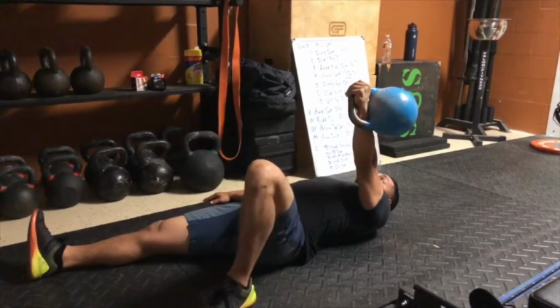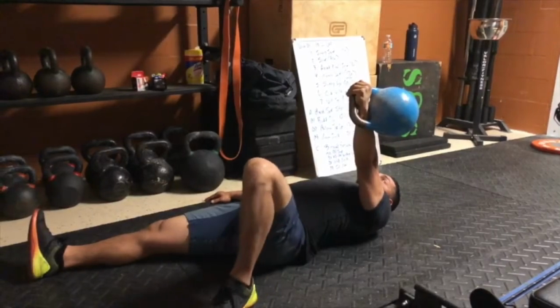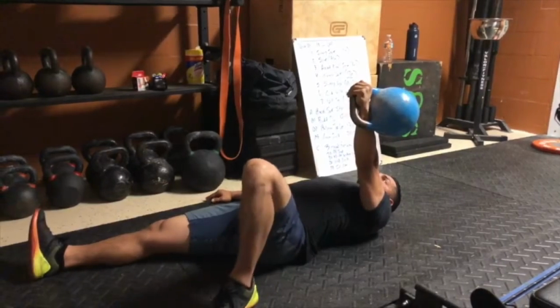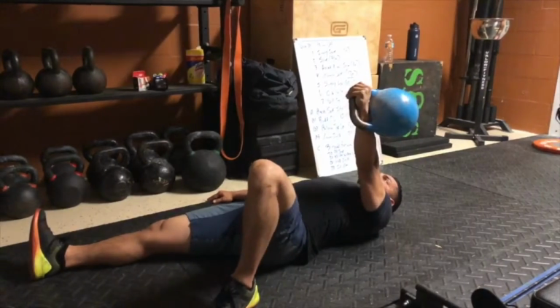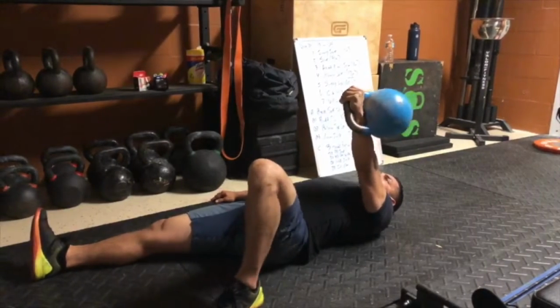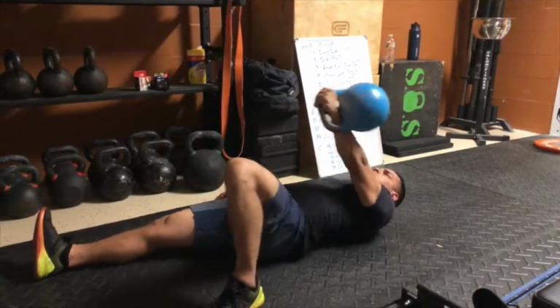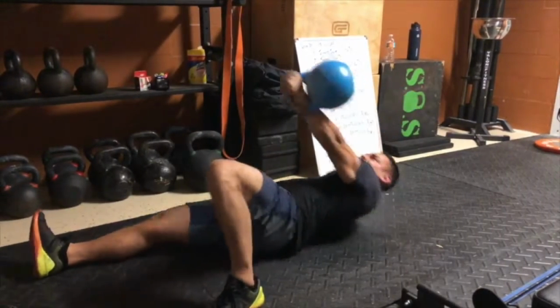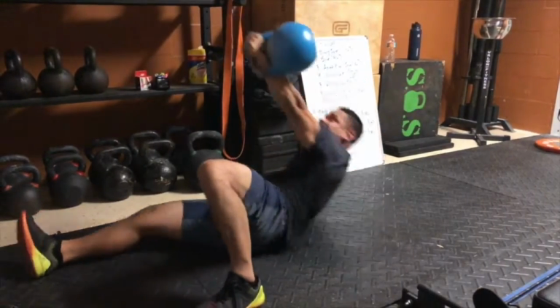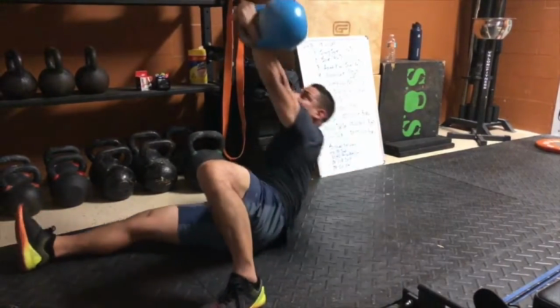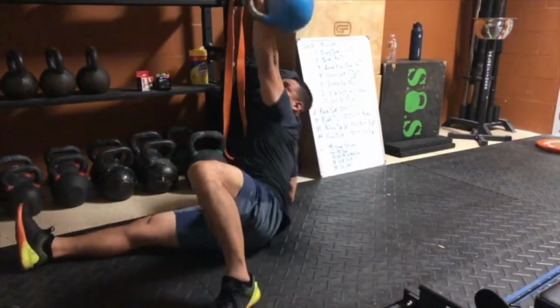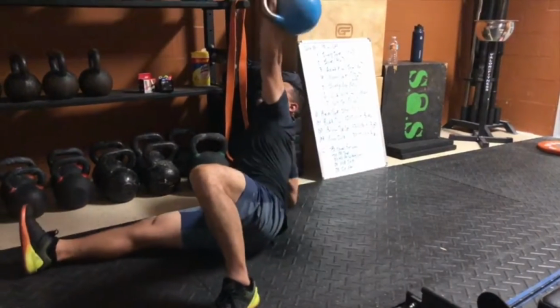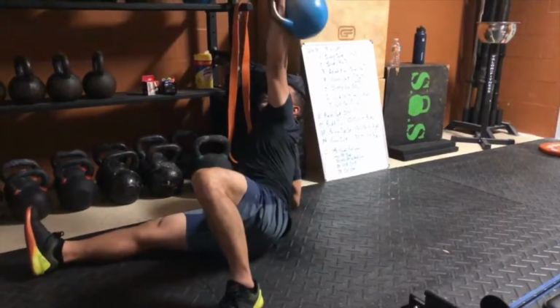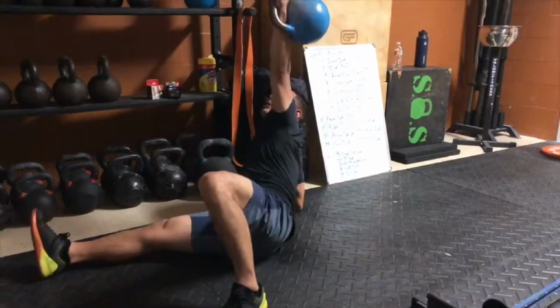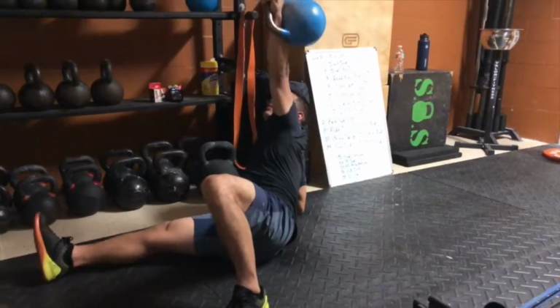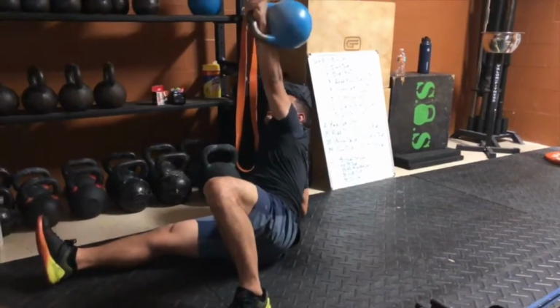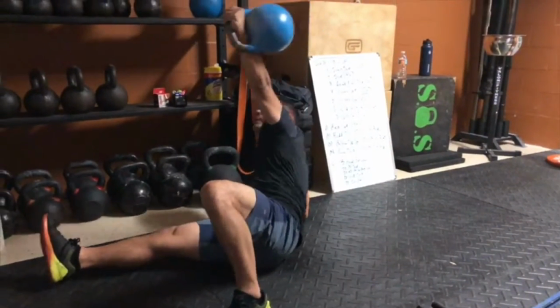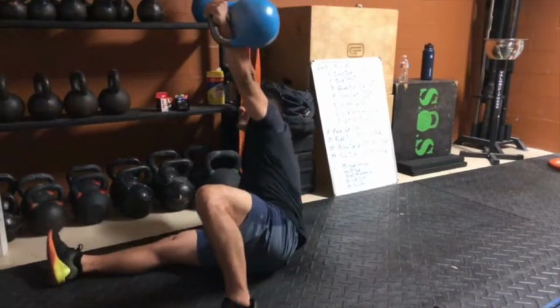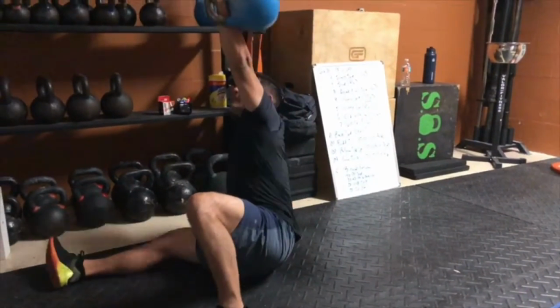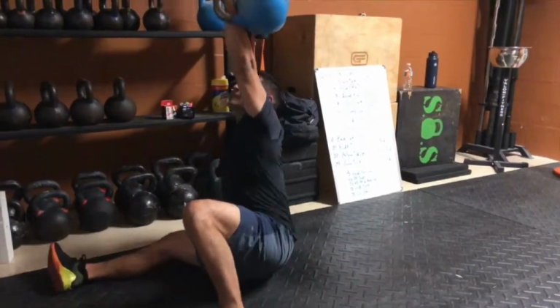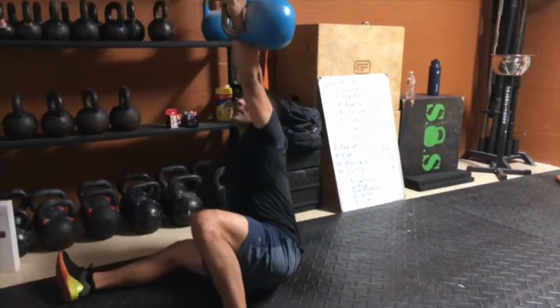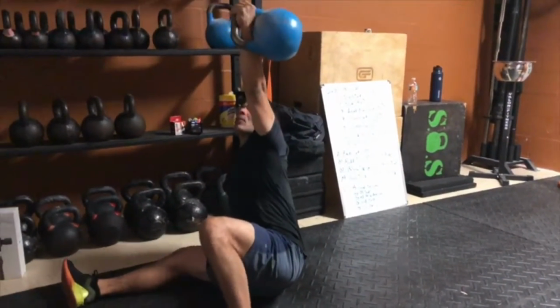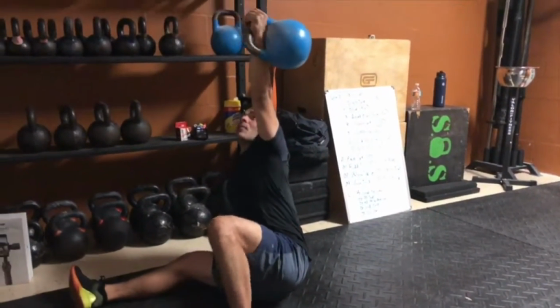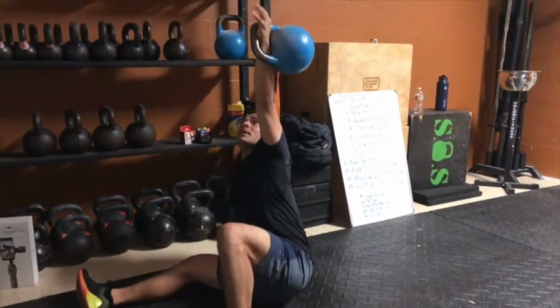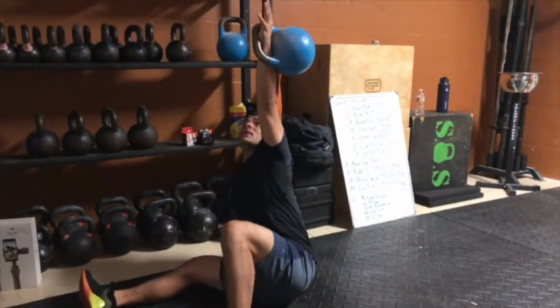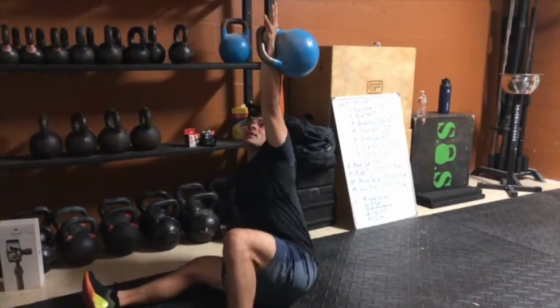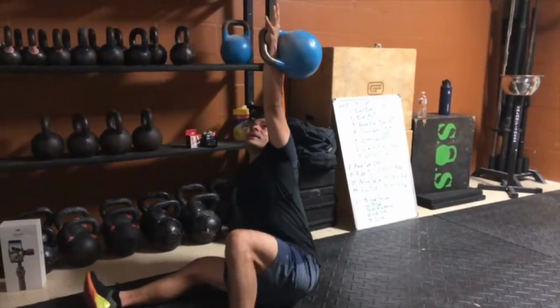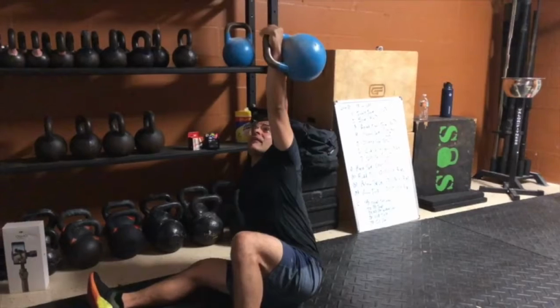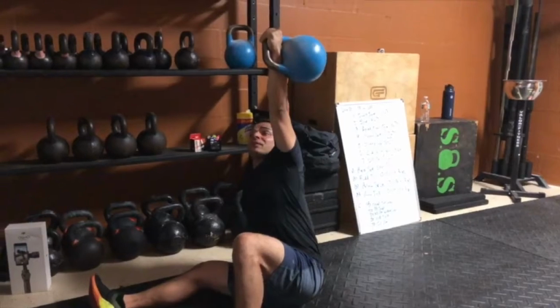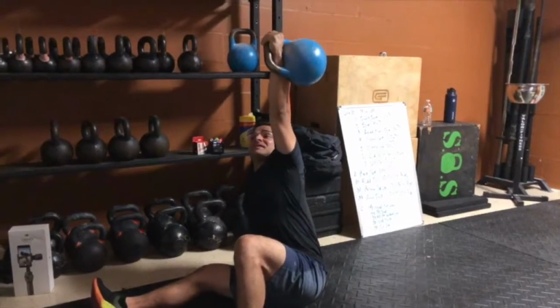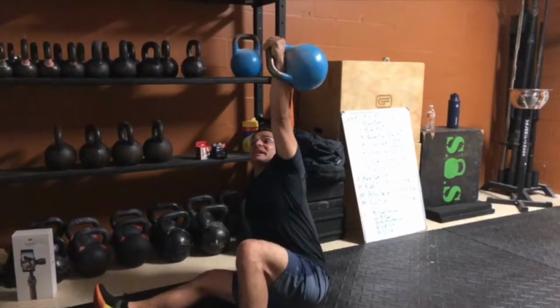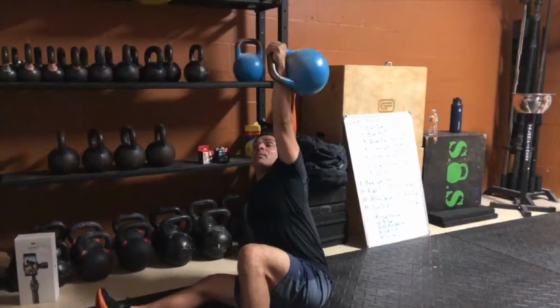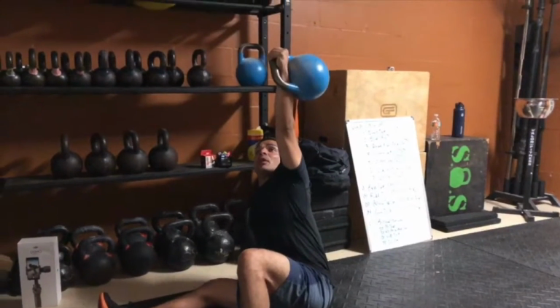Look straight up. You're going to sit up on your elbow, then extend your arm. Now this is step one — the Turkish Get Up Sit Up.